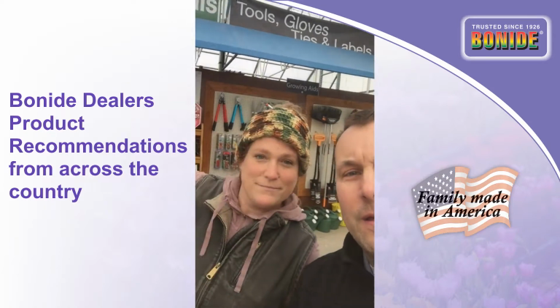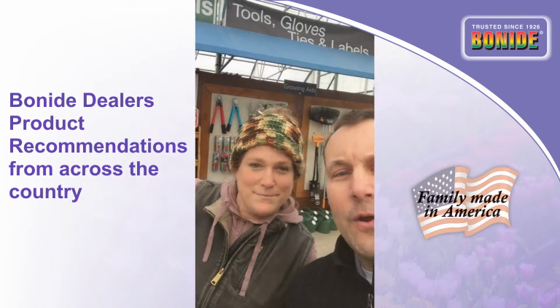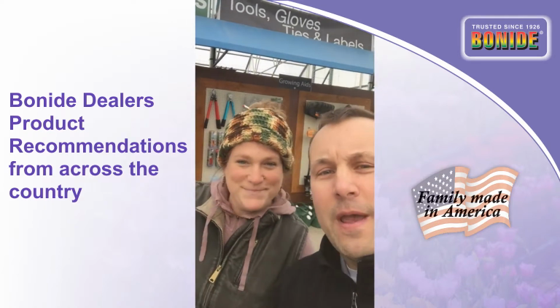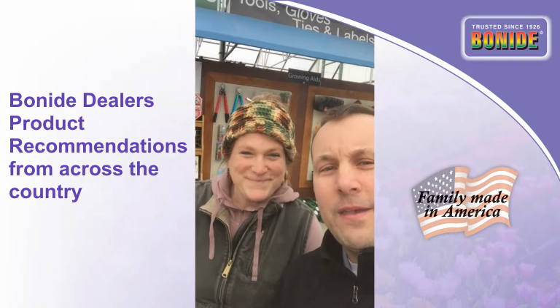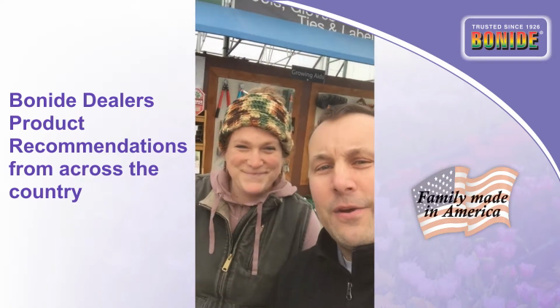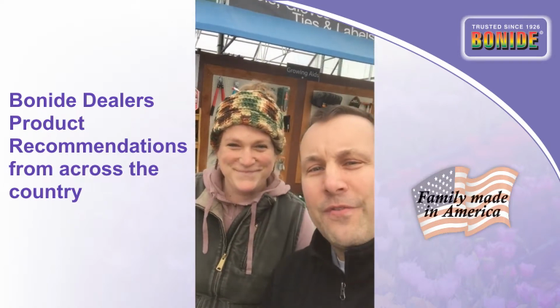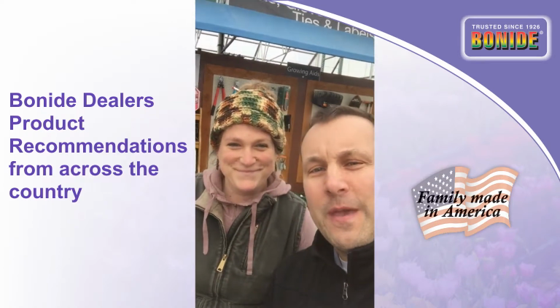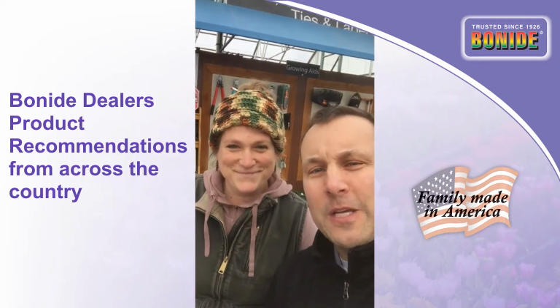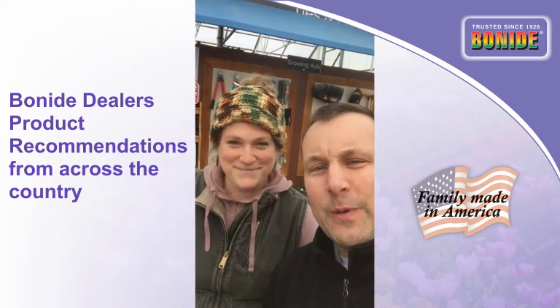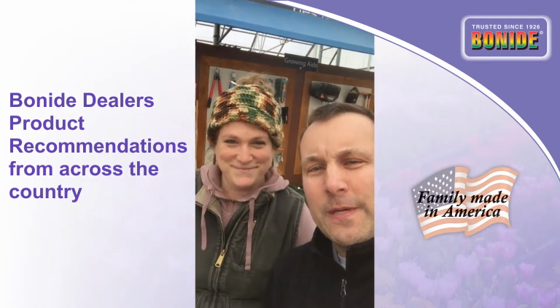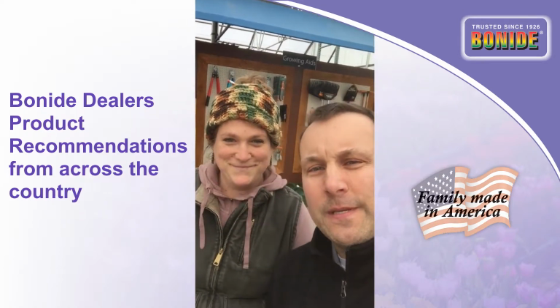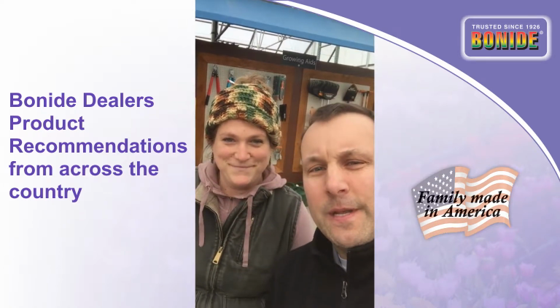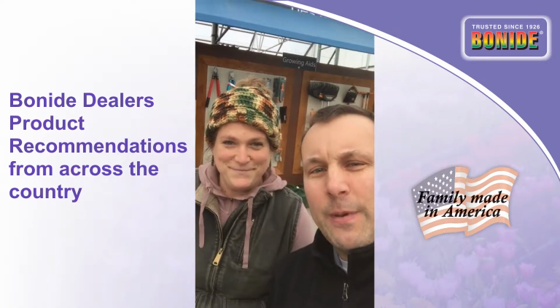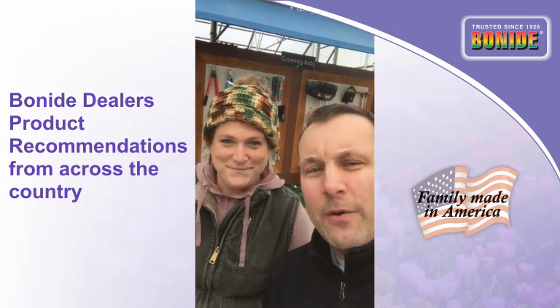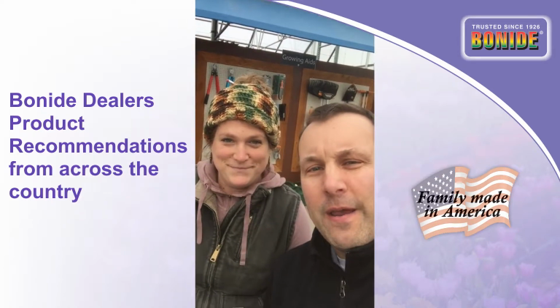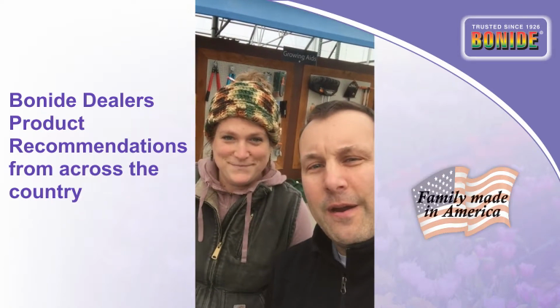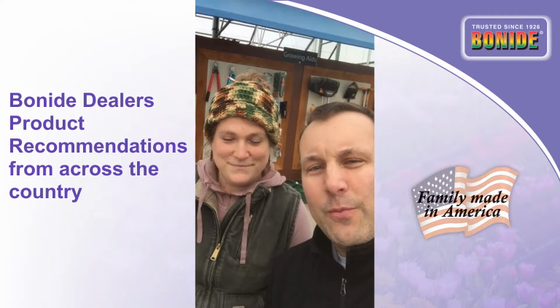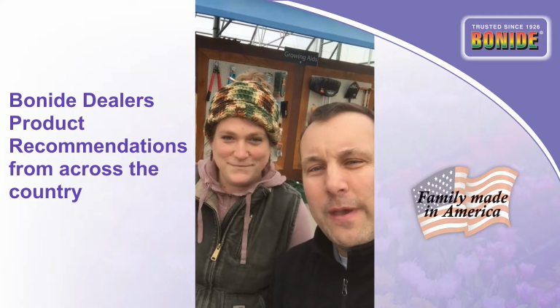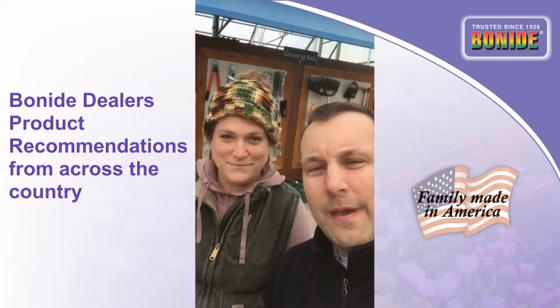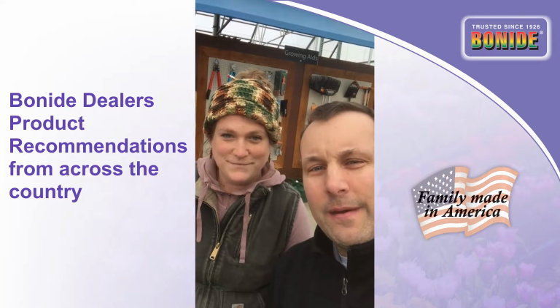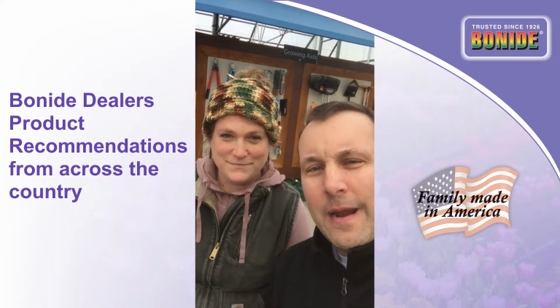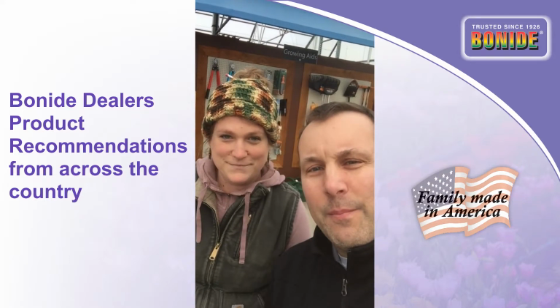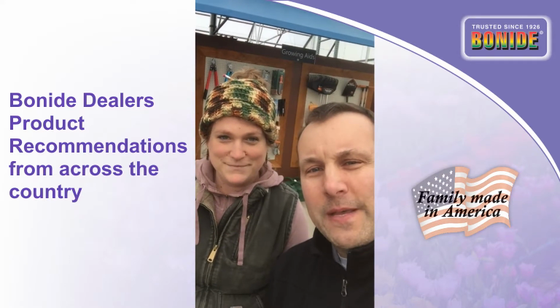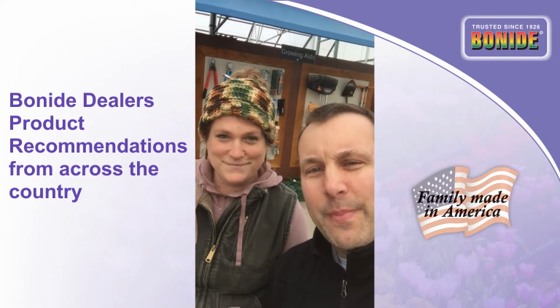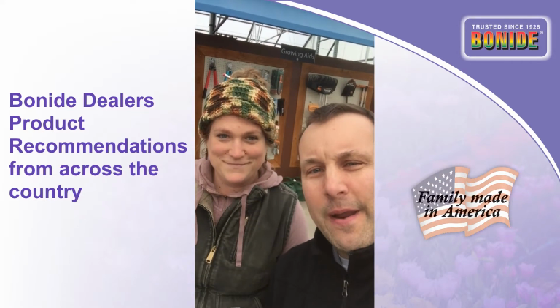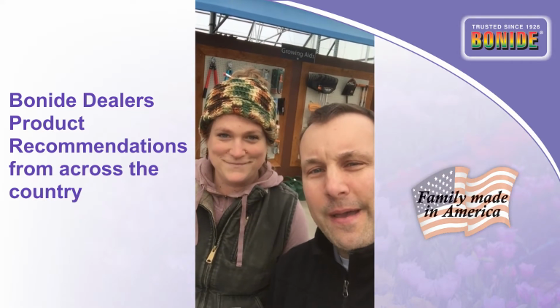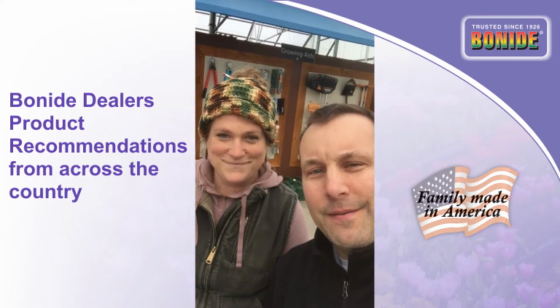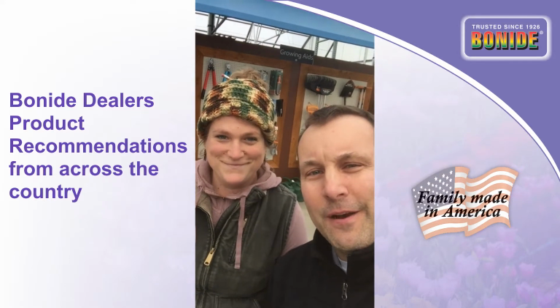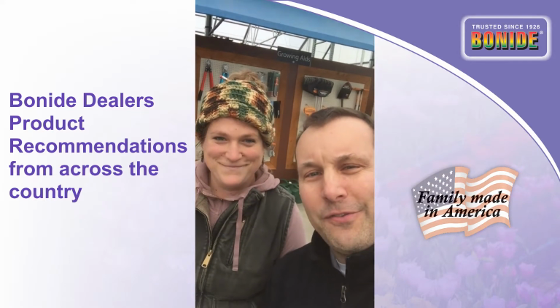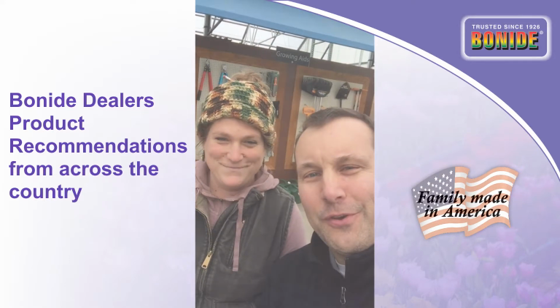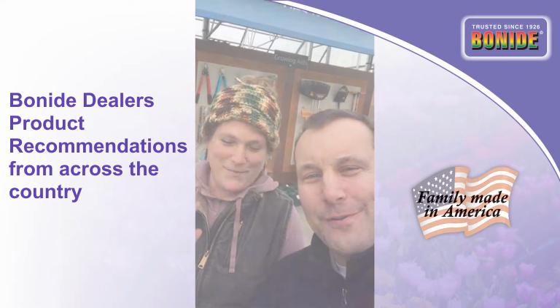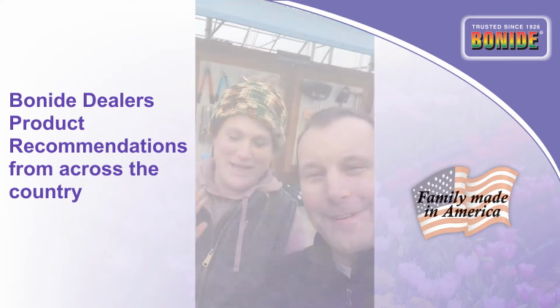All right, you heard it from the experts. It's gonna be a great gardening weekend. Get out and buy some. Talk to you soon, bye!